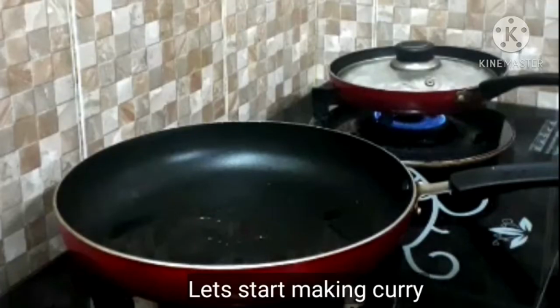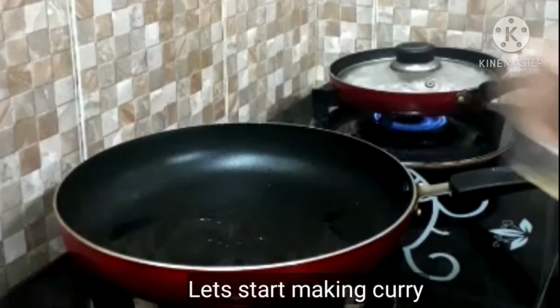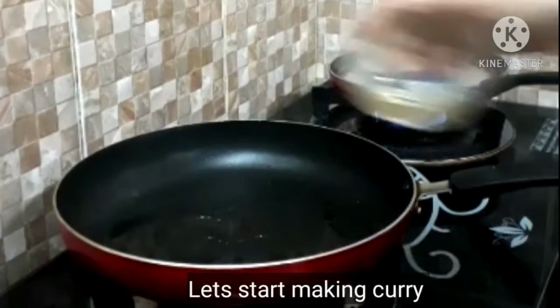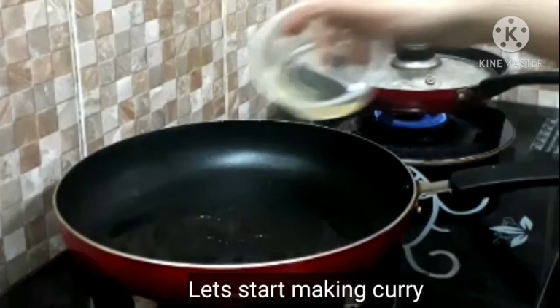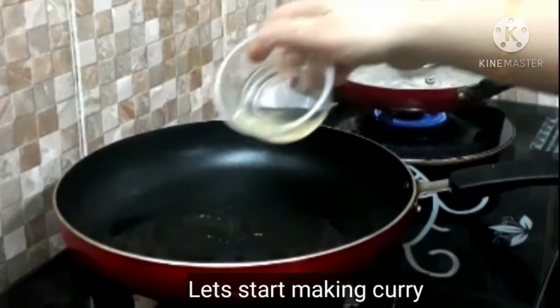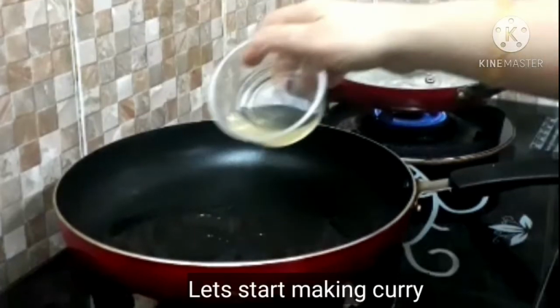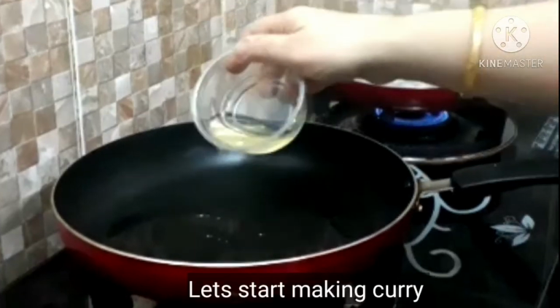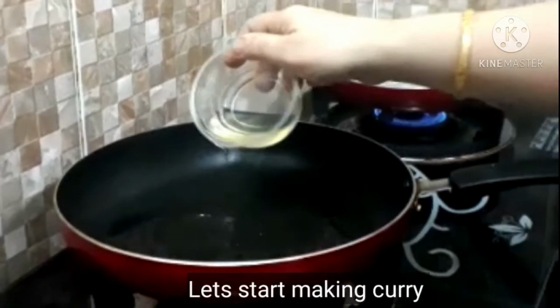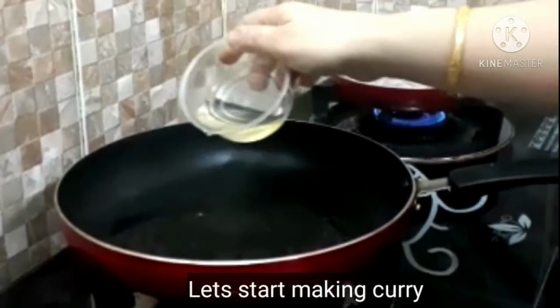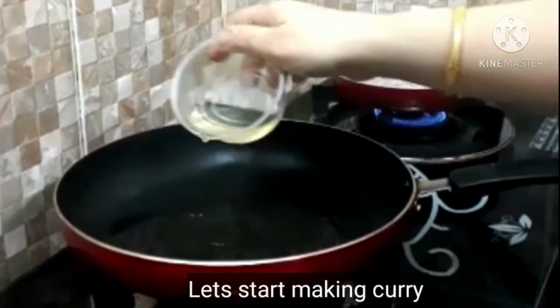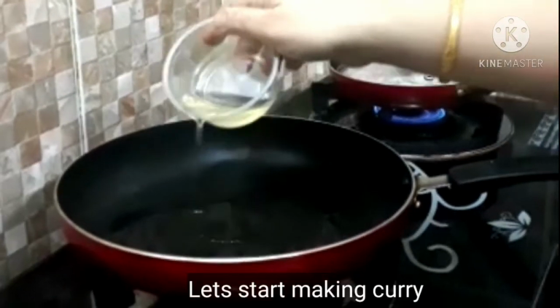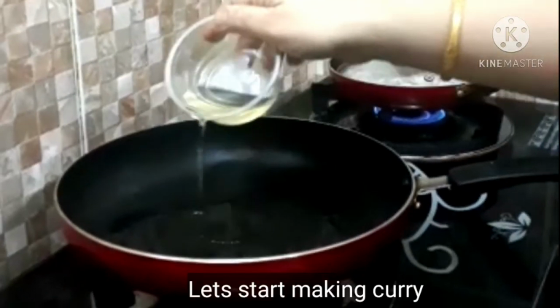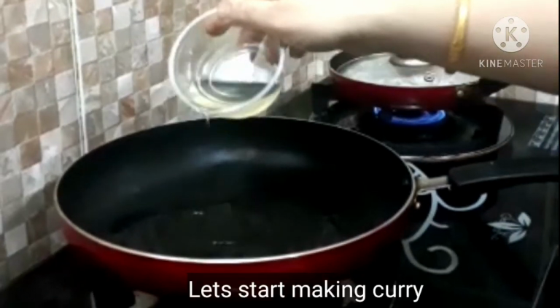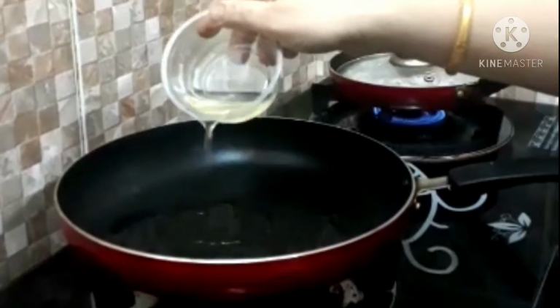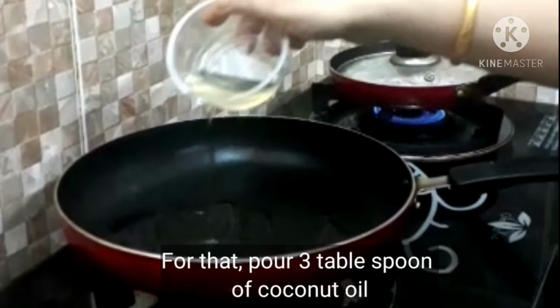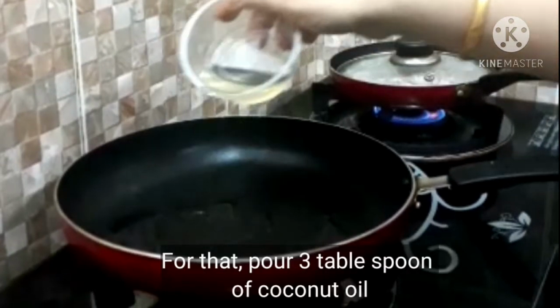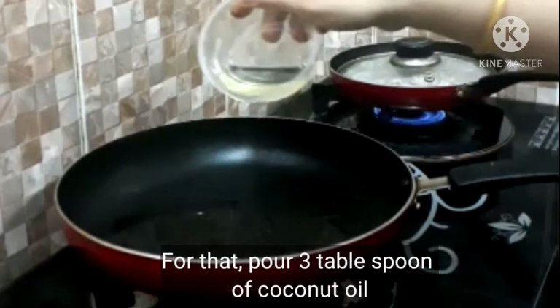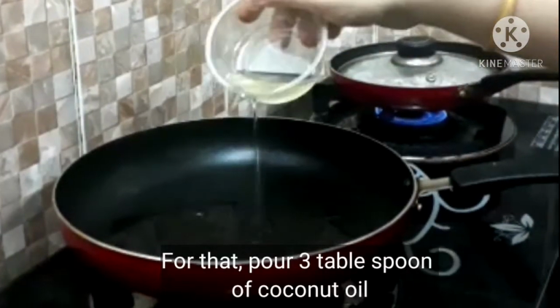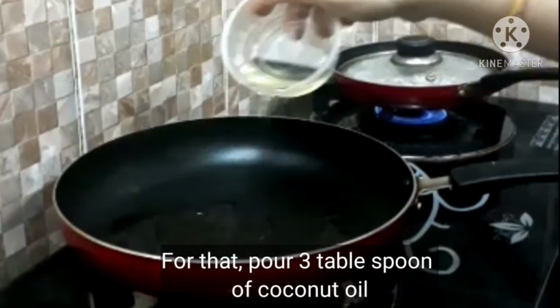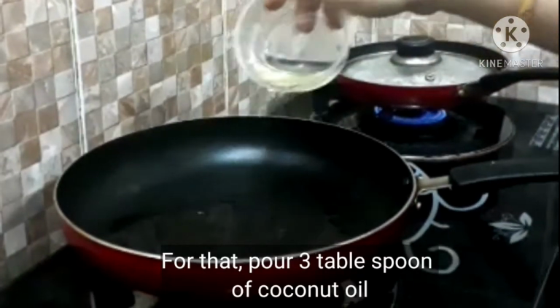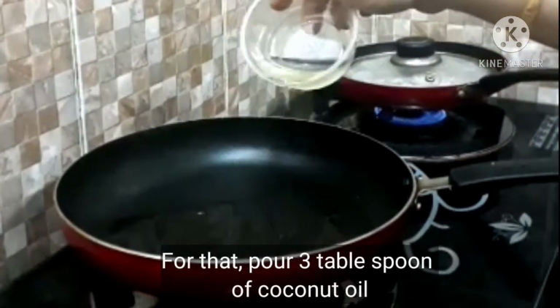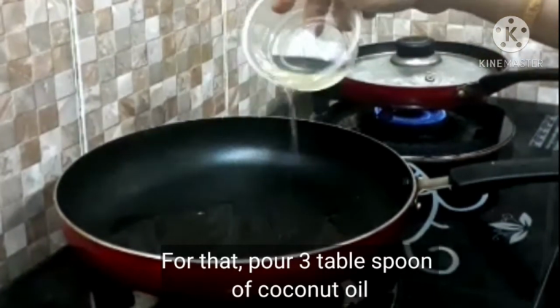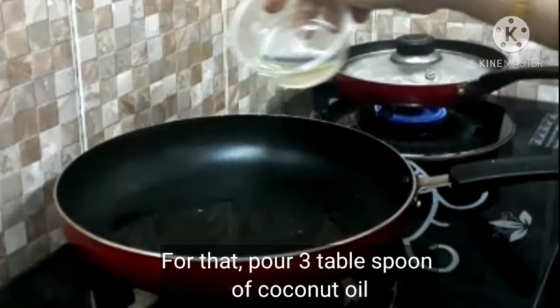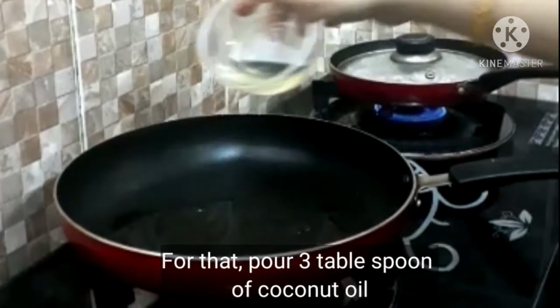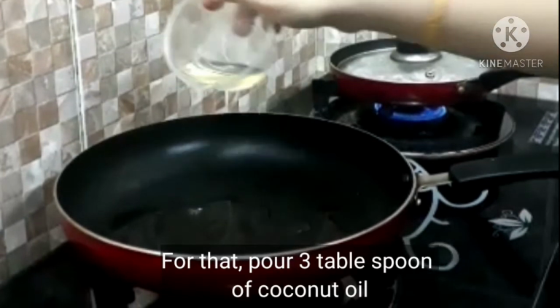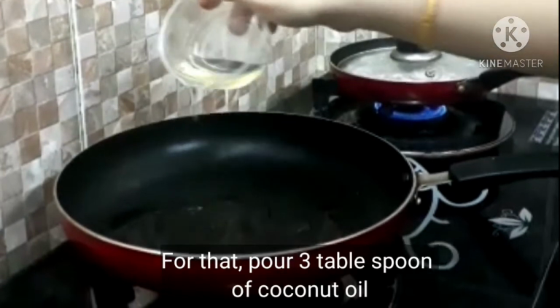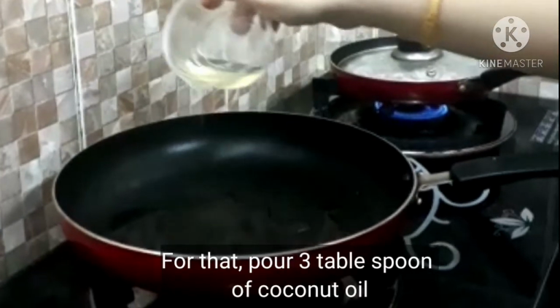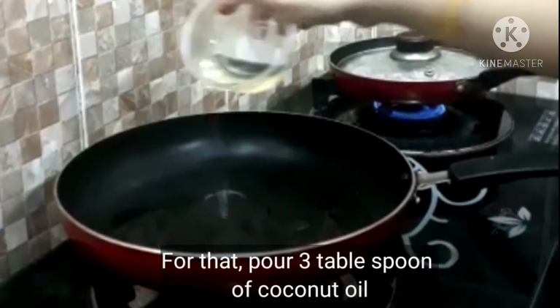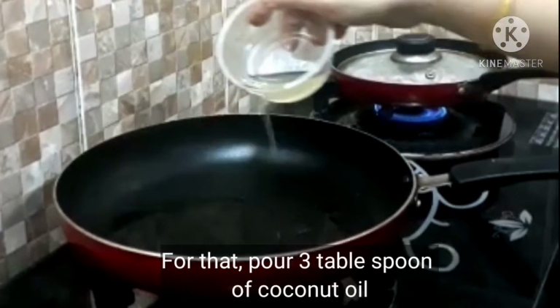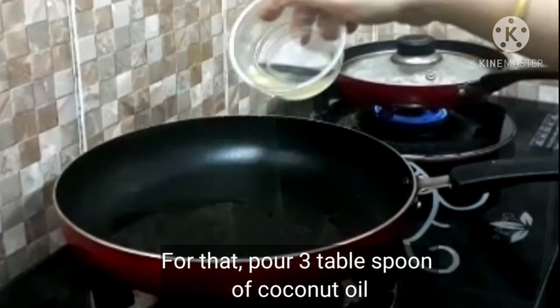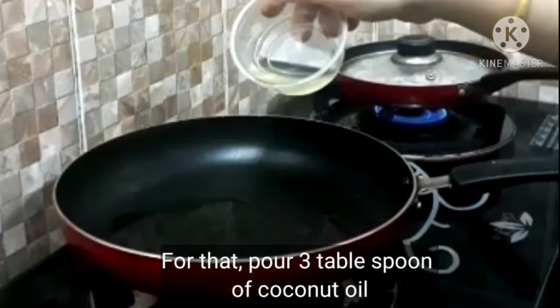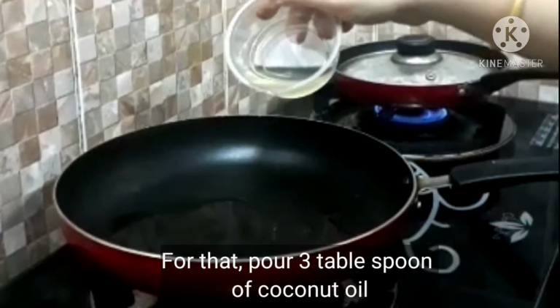We will add 1 cup of water and 1 teaspoon.